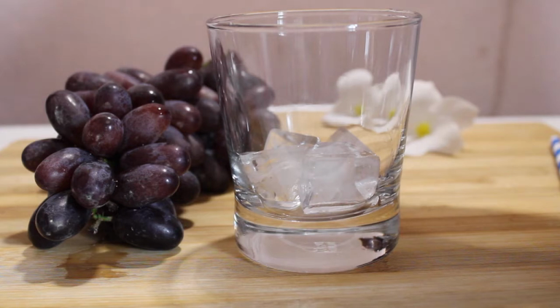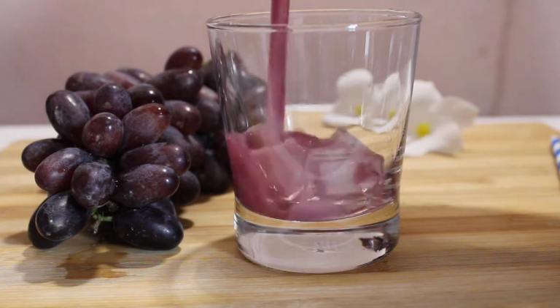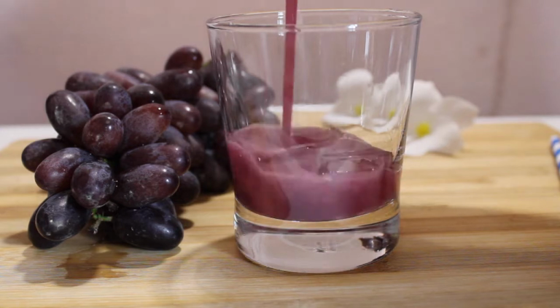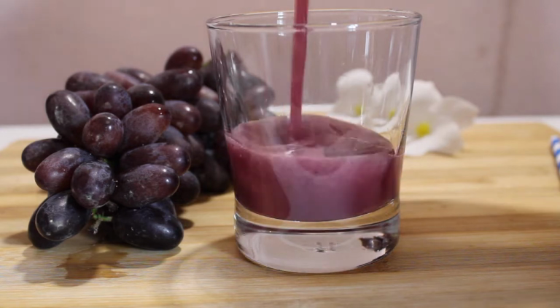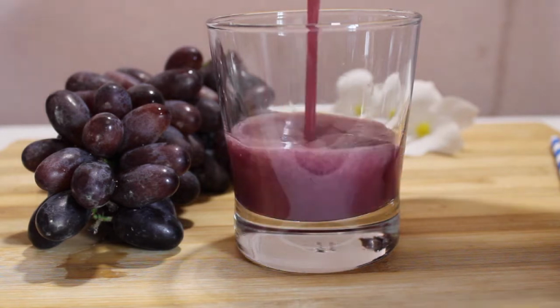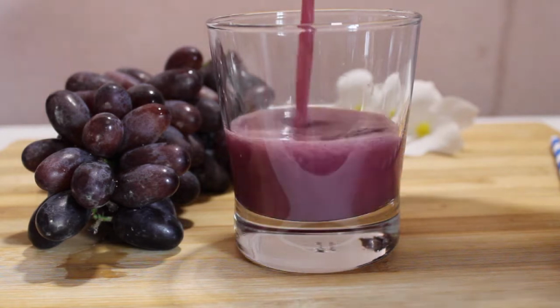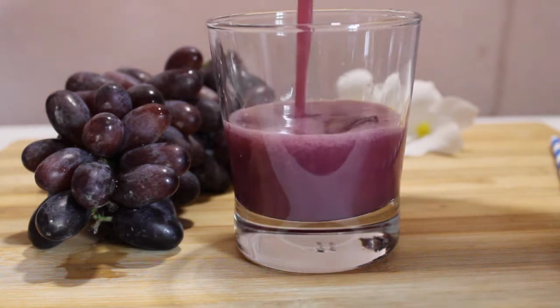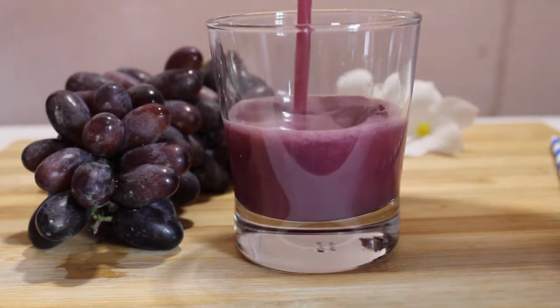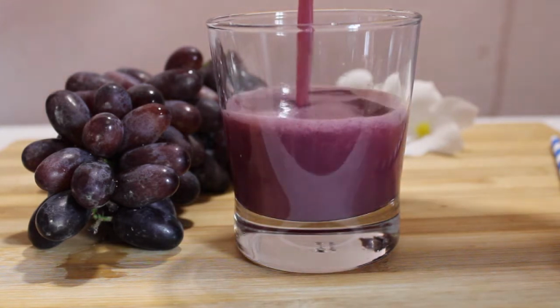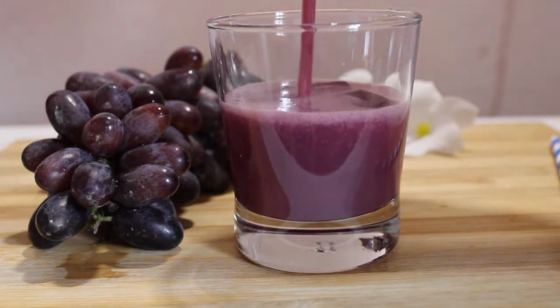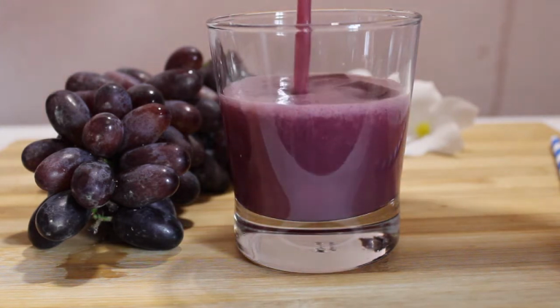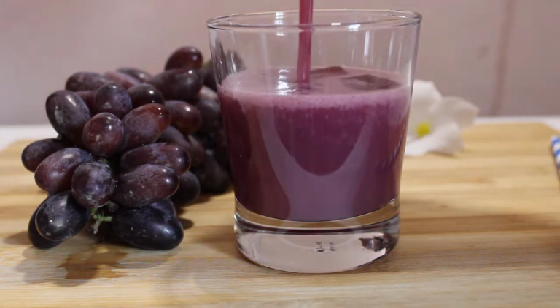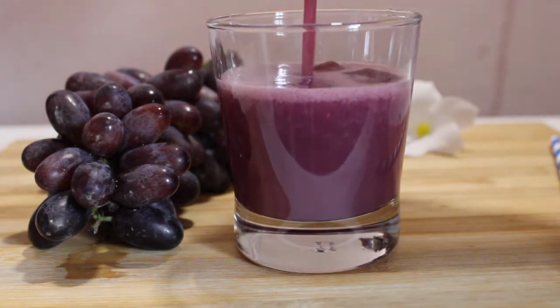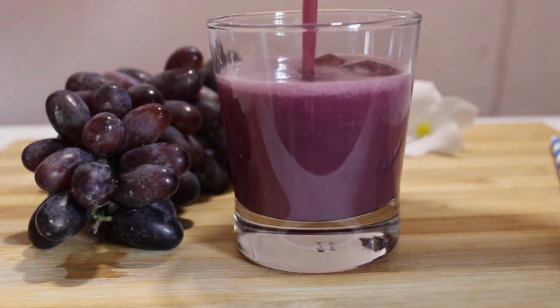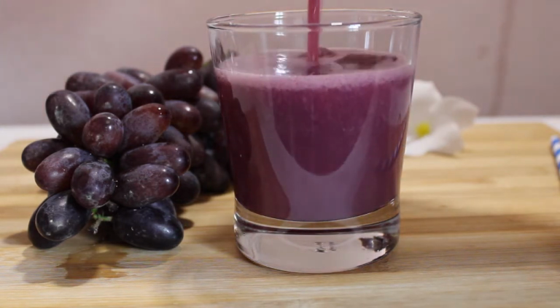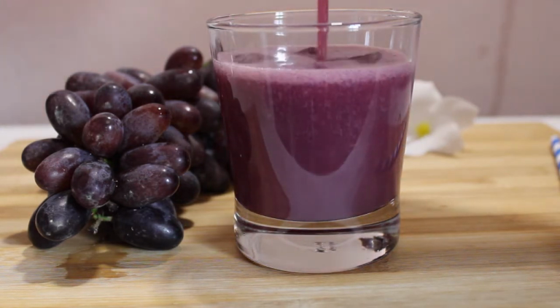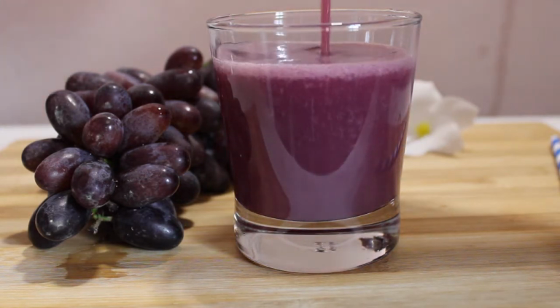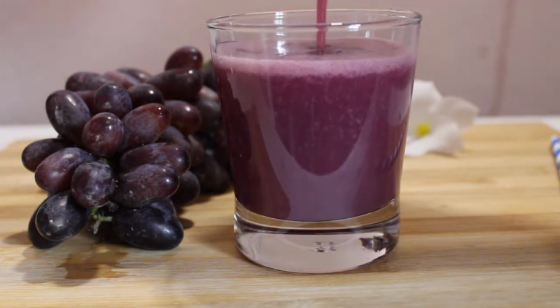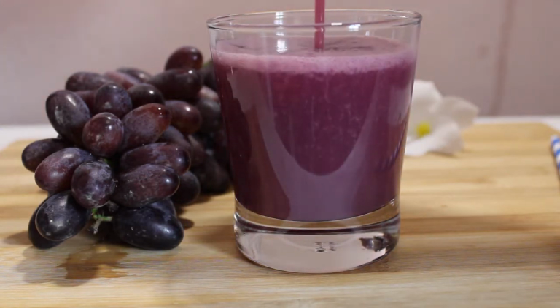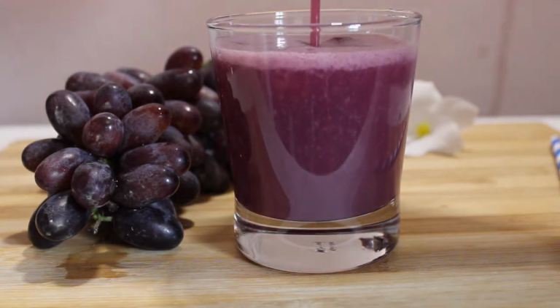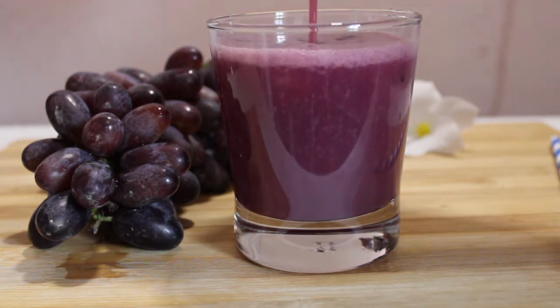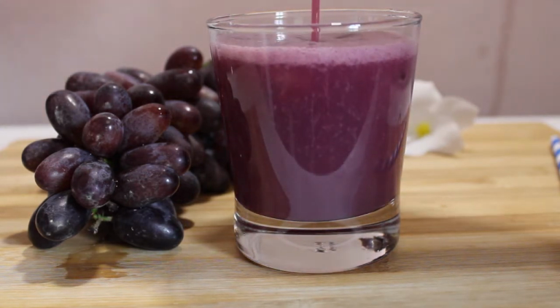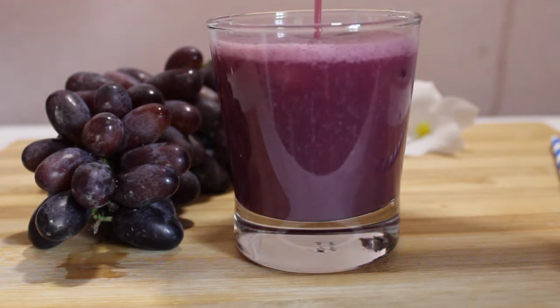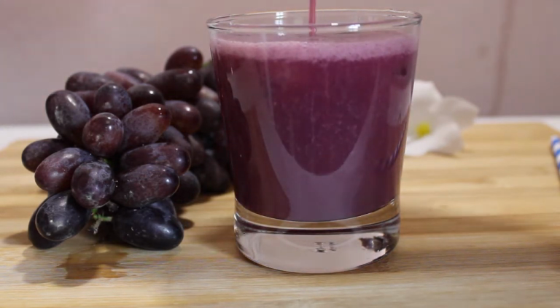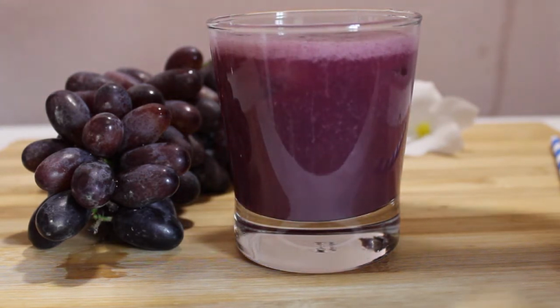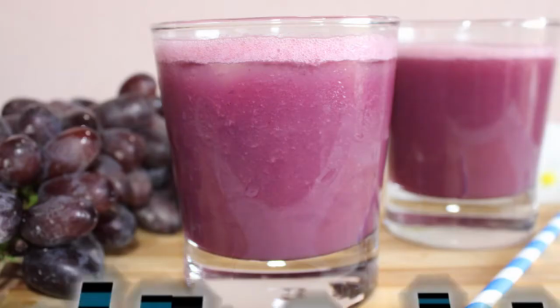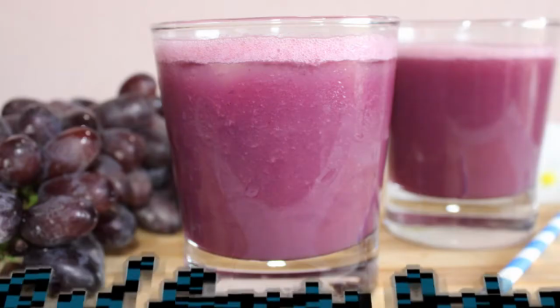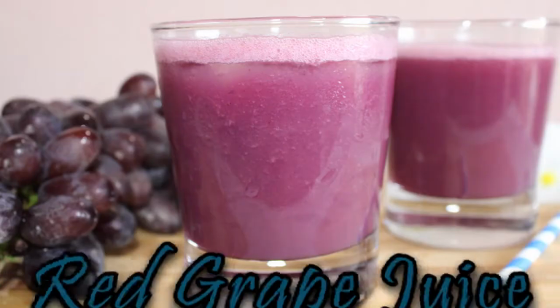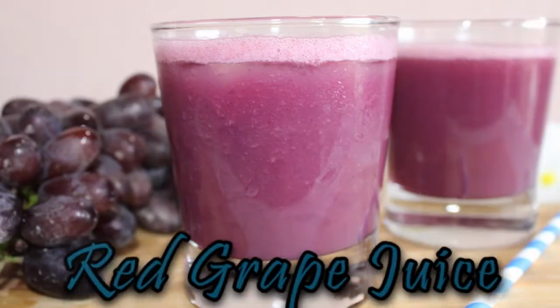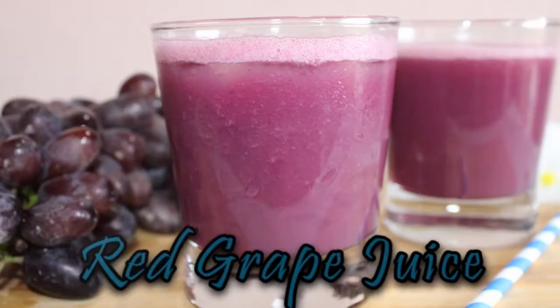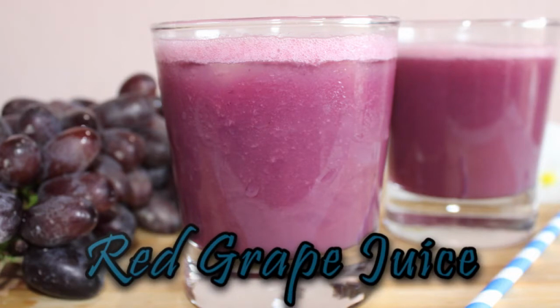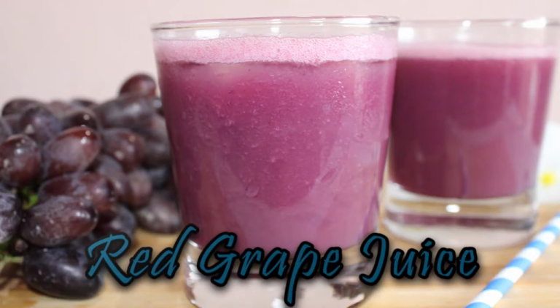Hello, welcome to Estee Lanikichan. Today we will make natural grape juice.